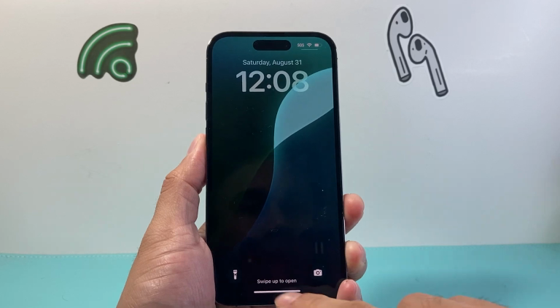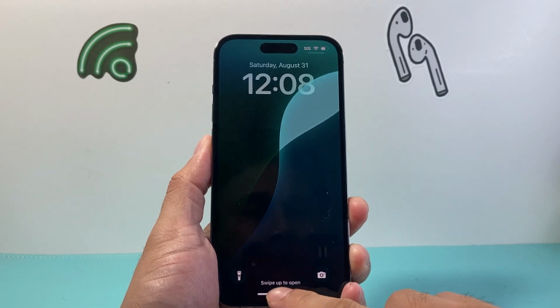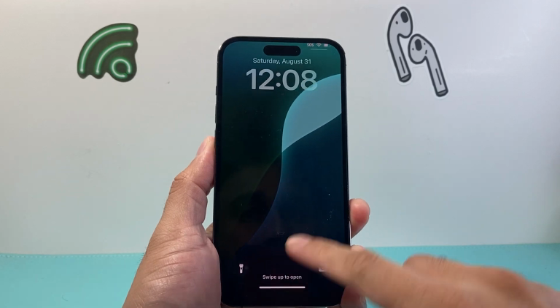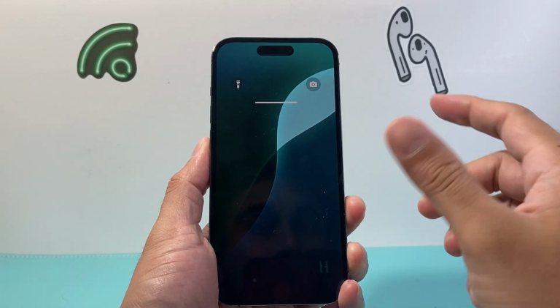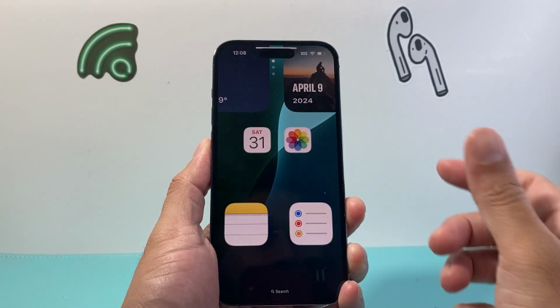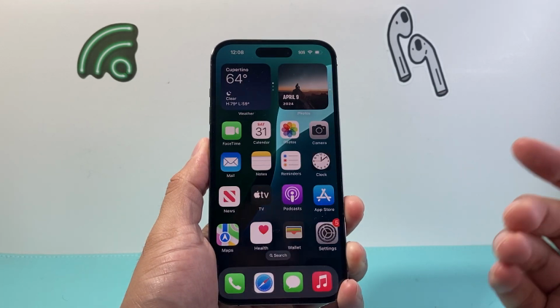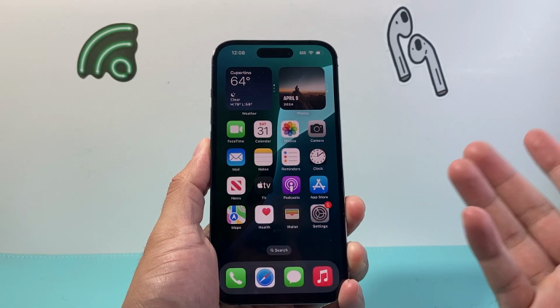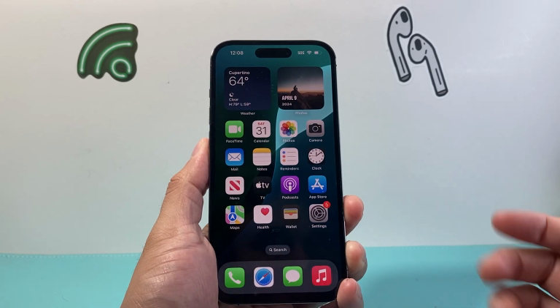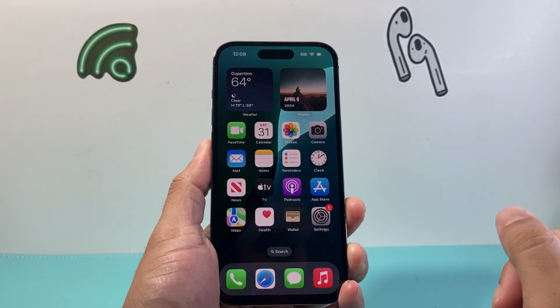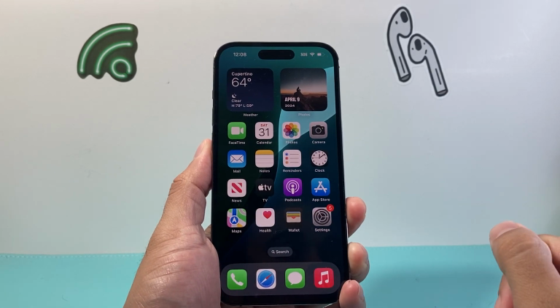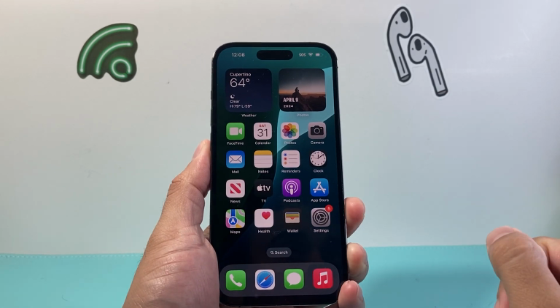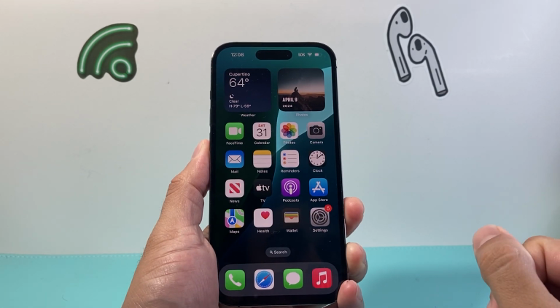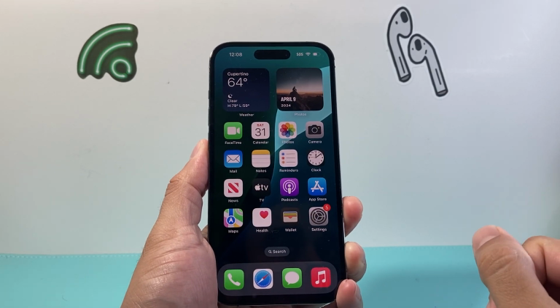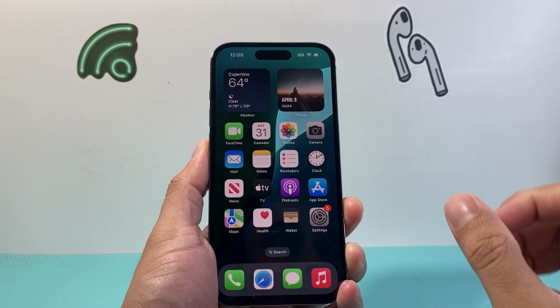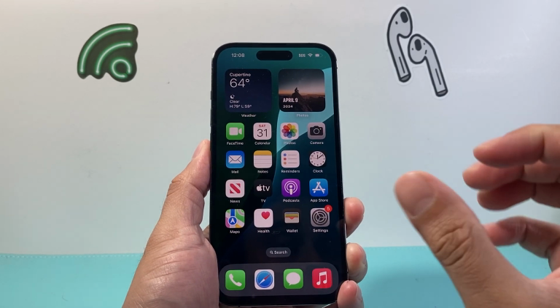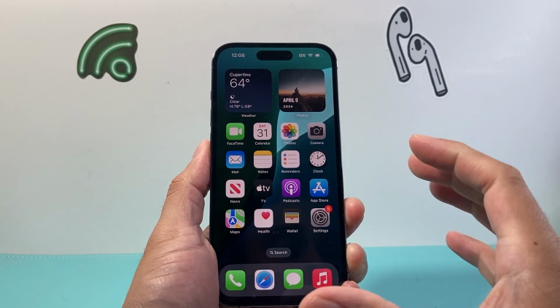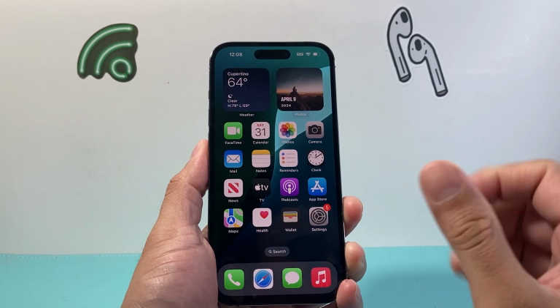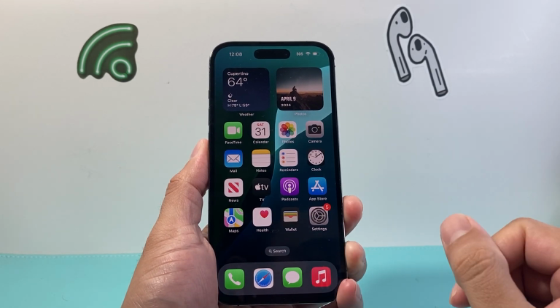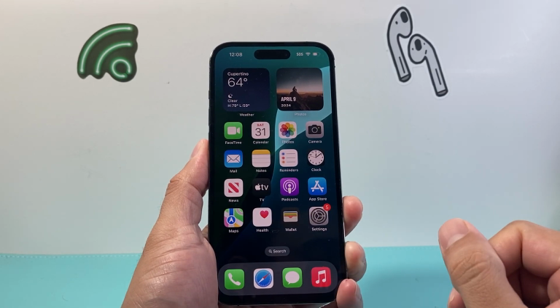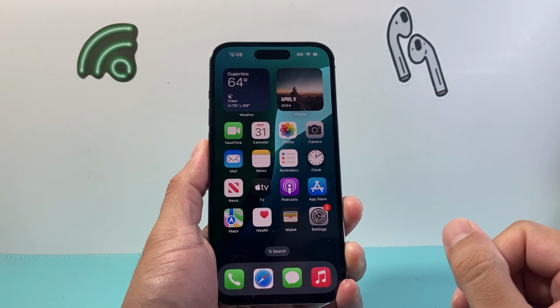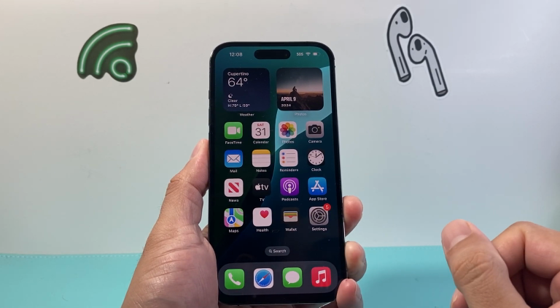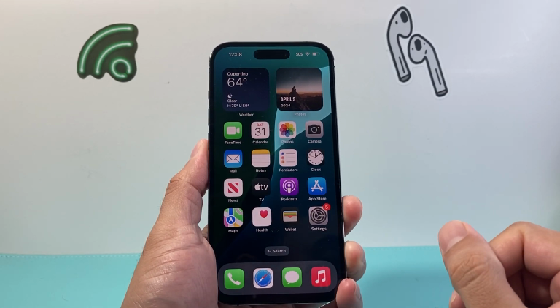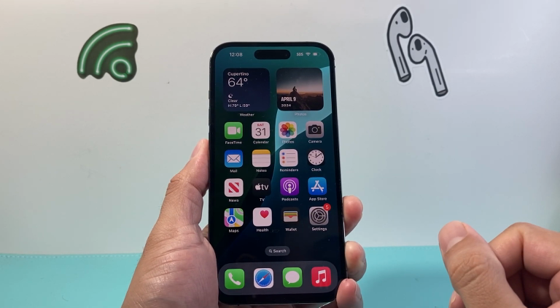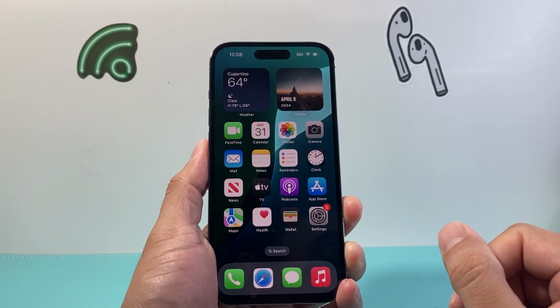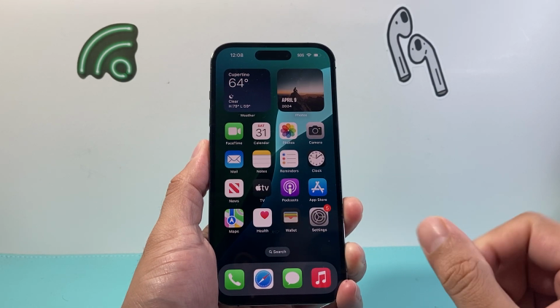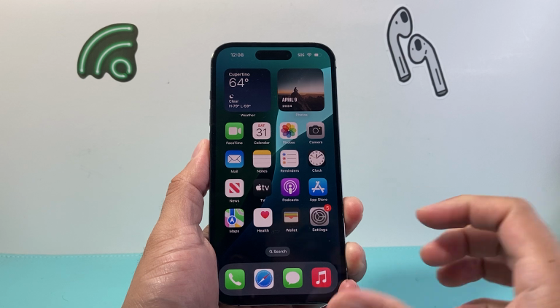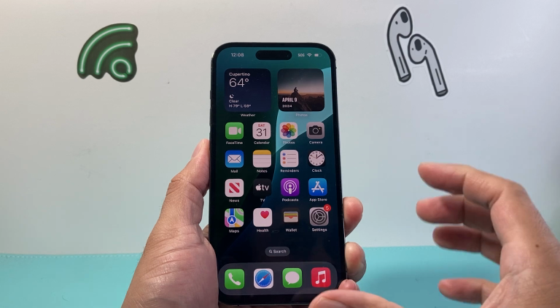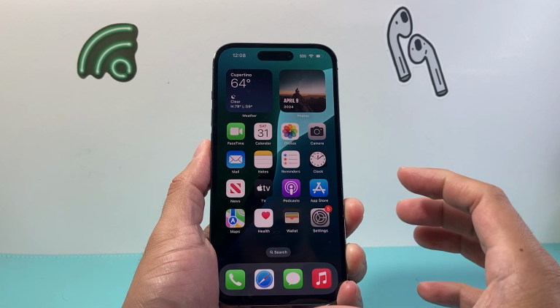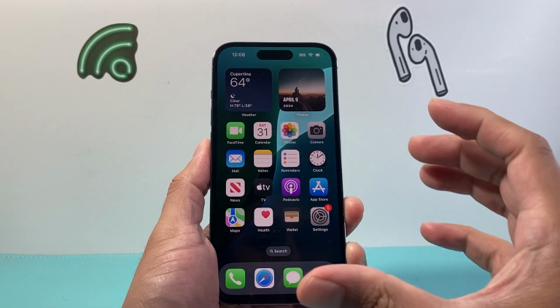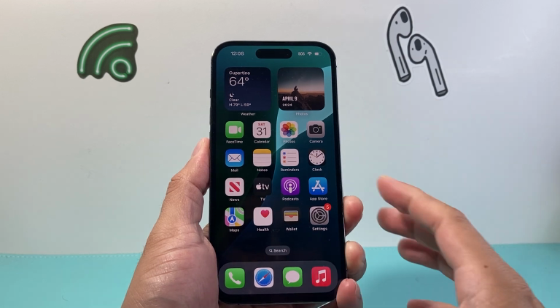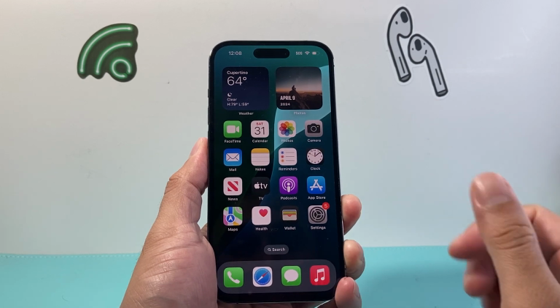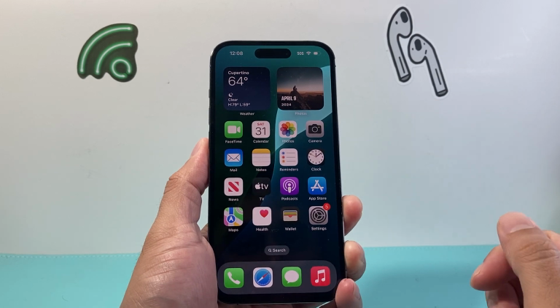Hey everyone, TechnoMenture here. In today's video I'm going to show you how to force a restart on your iPhone.